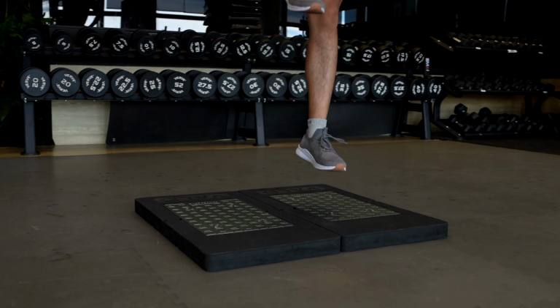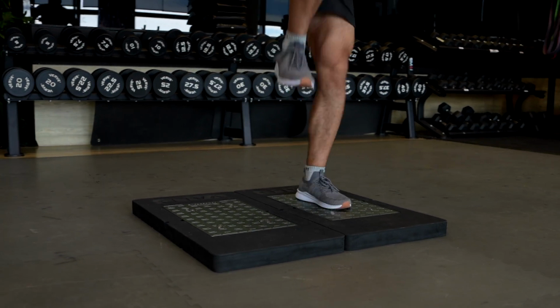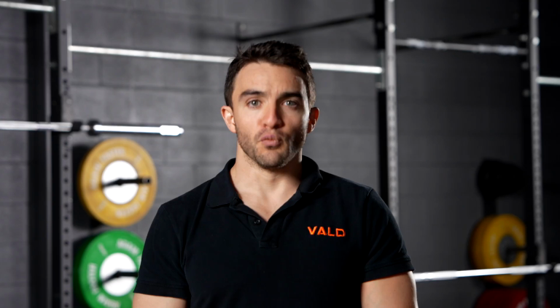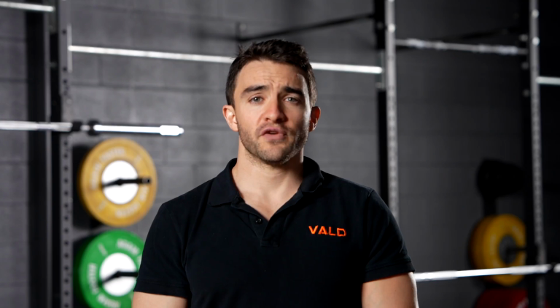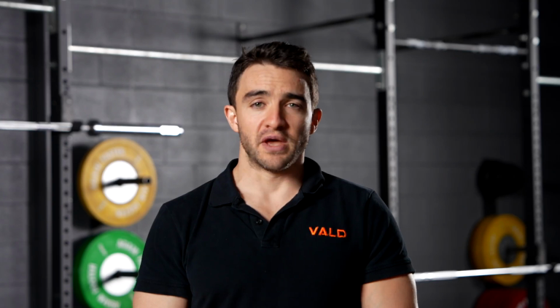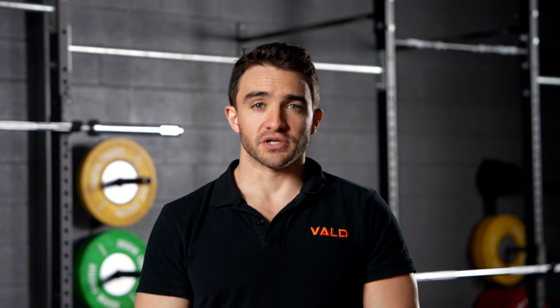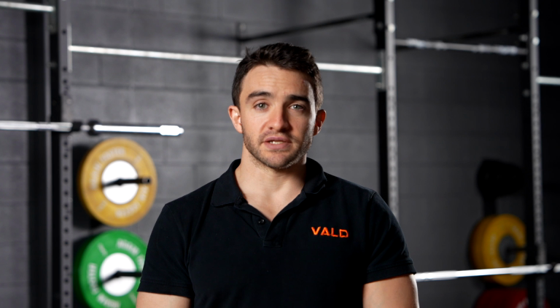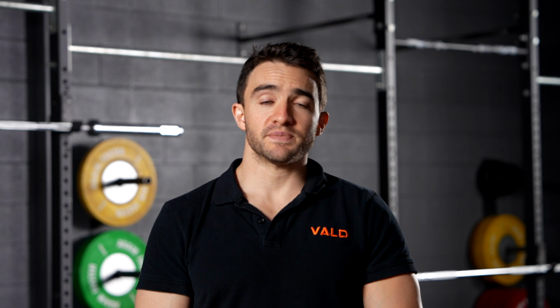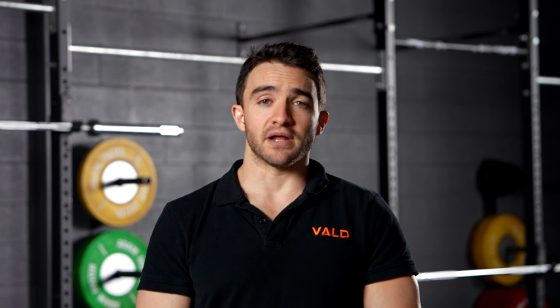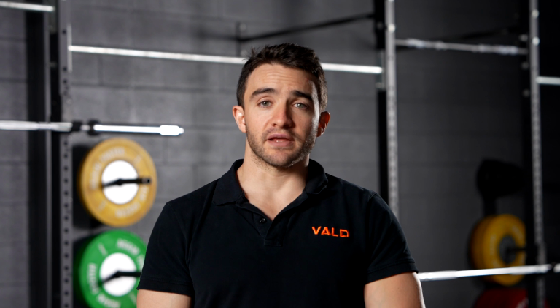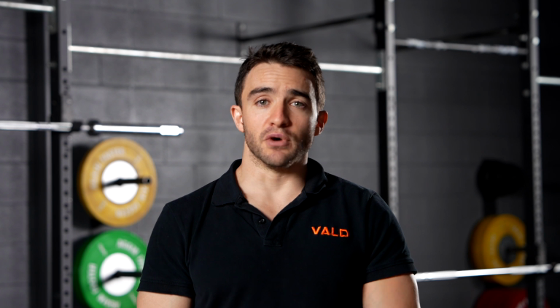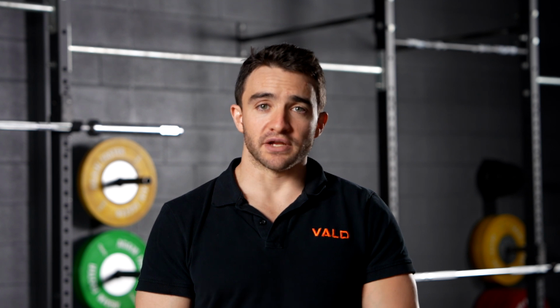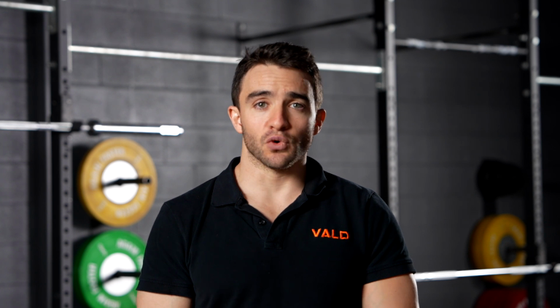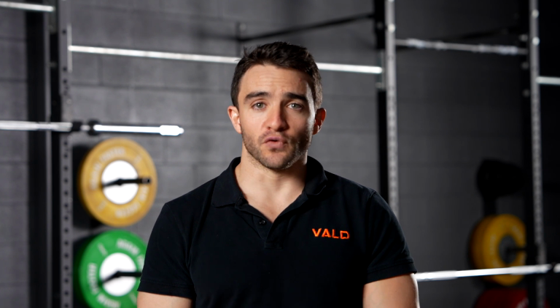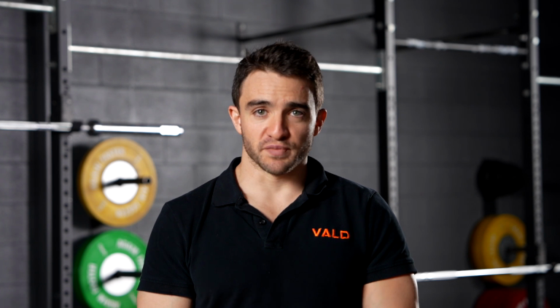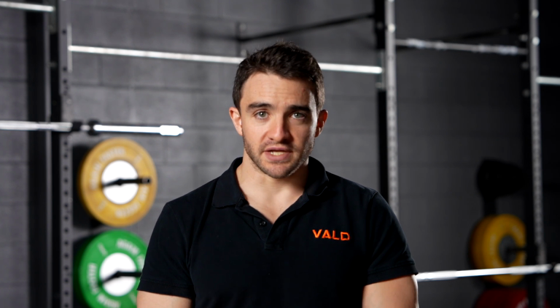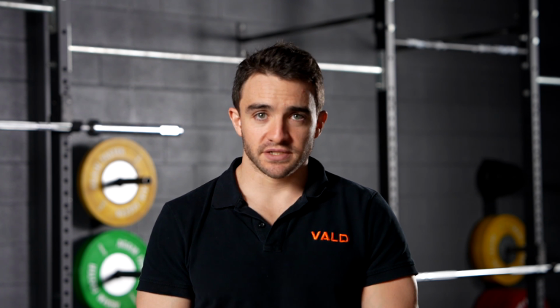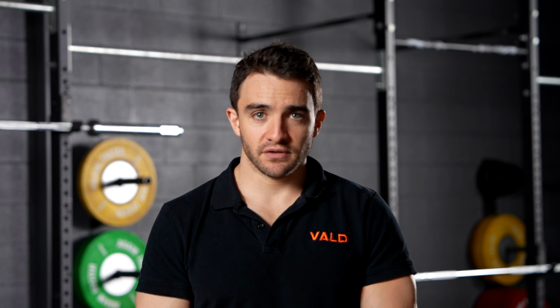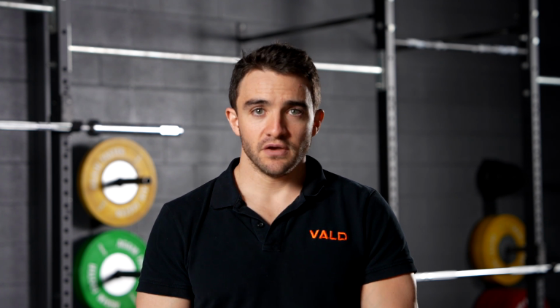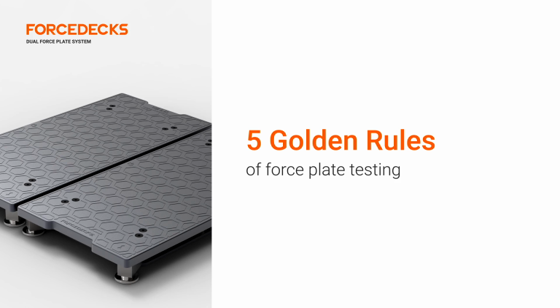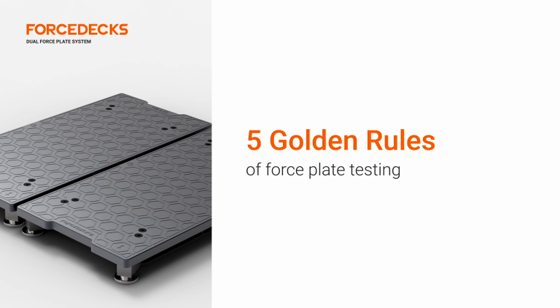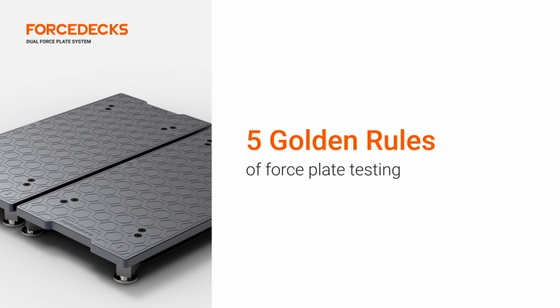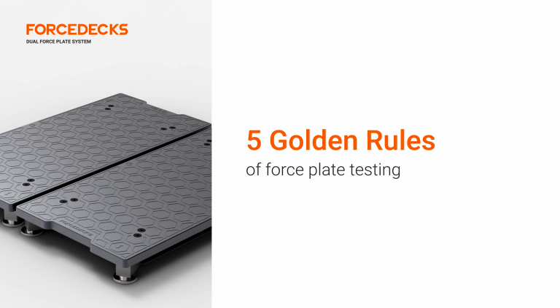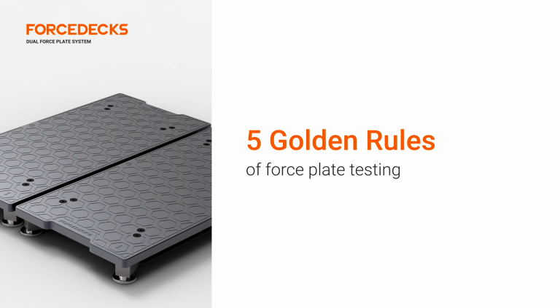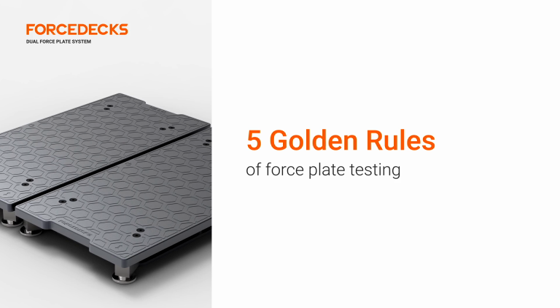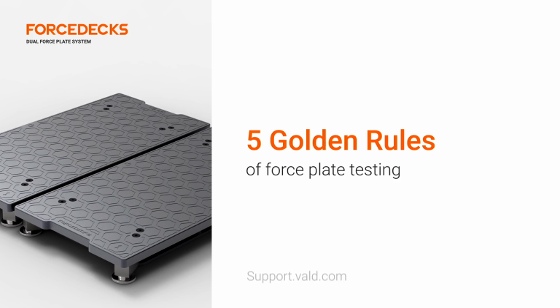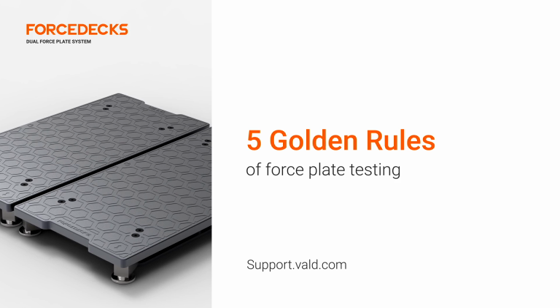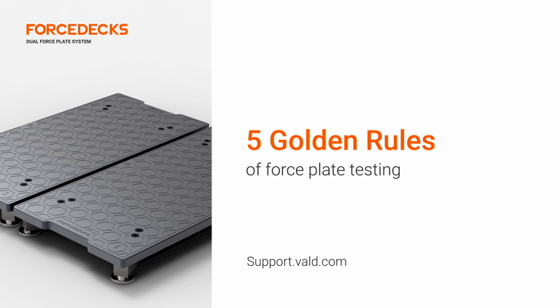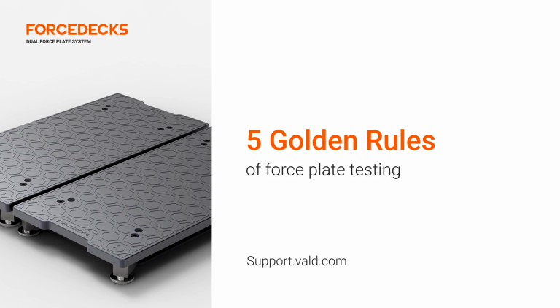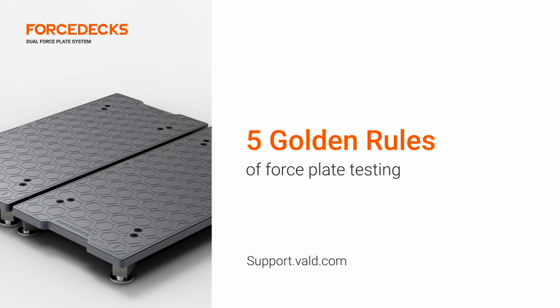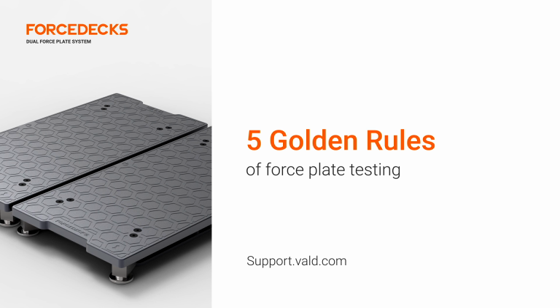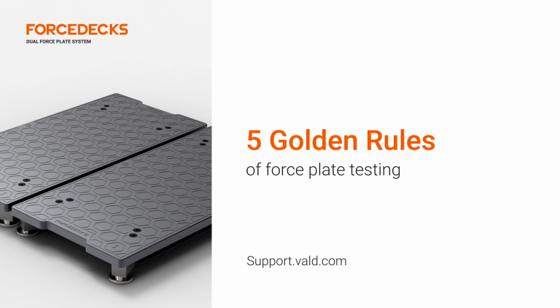For more information and tips on how to get the most out of your force plate testing, visit our knowledge base at support.vald.com.